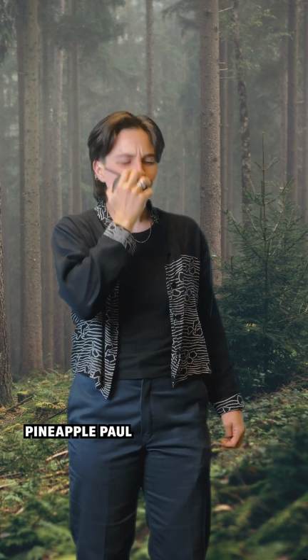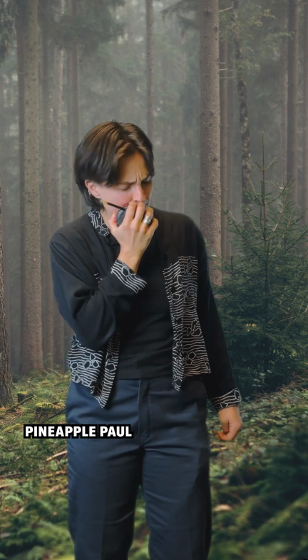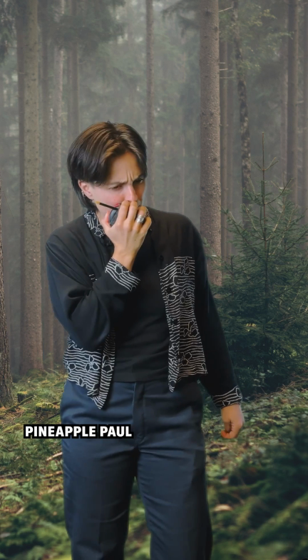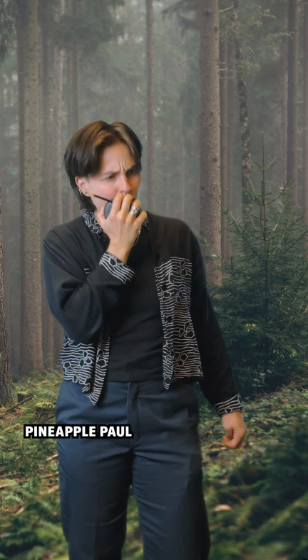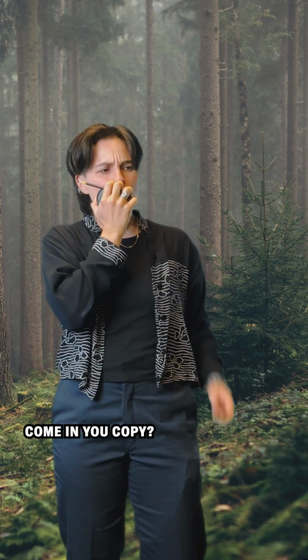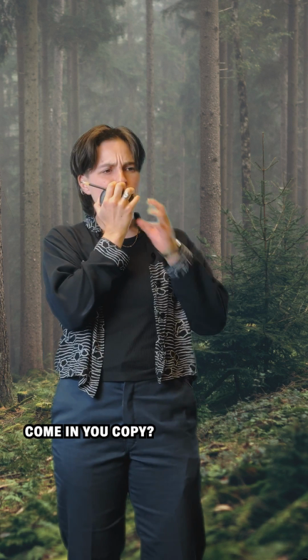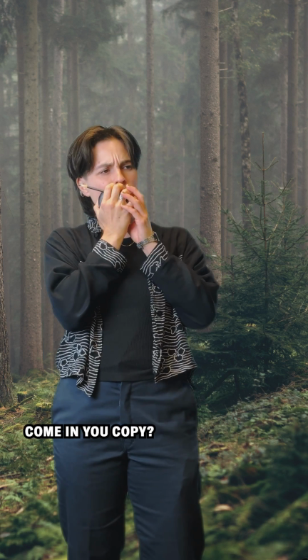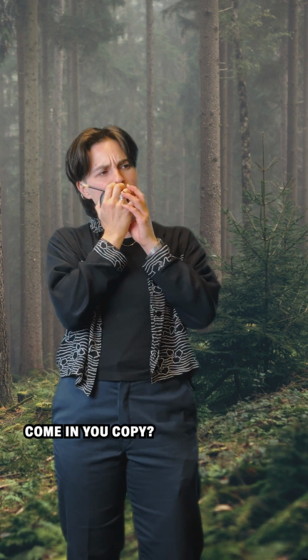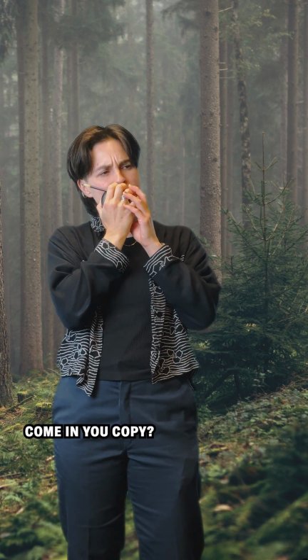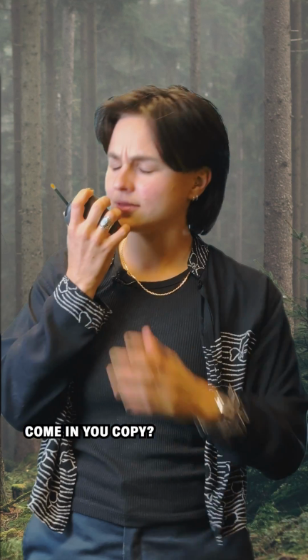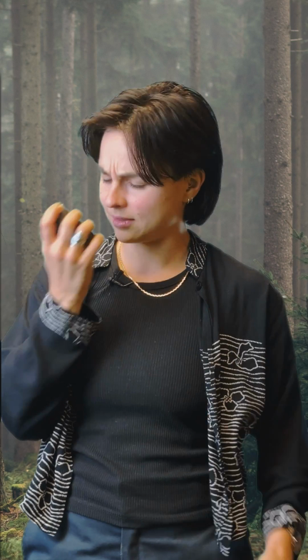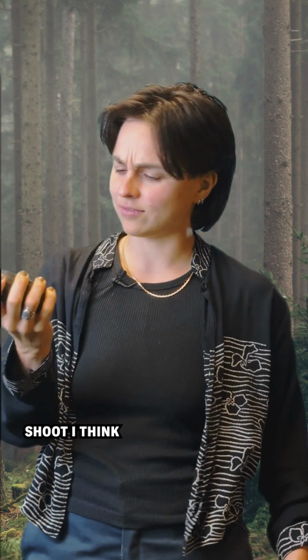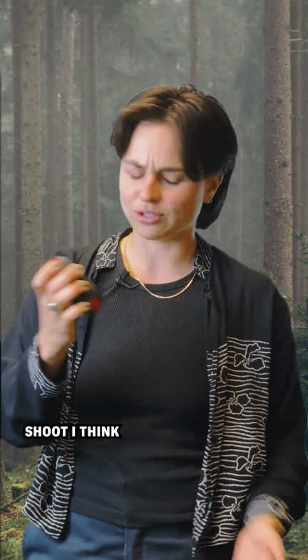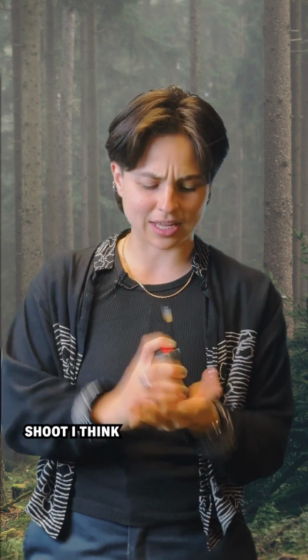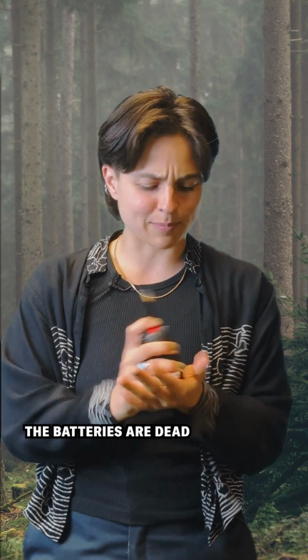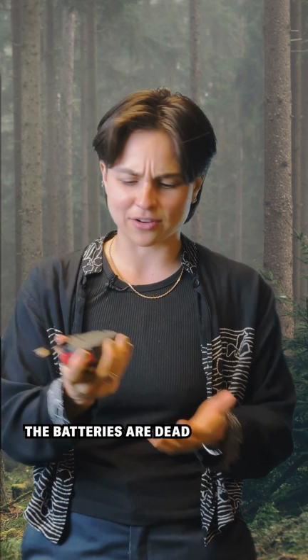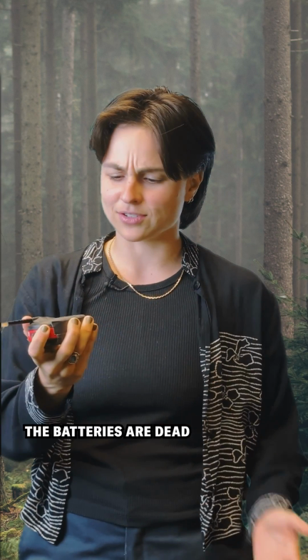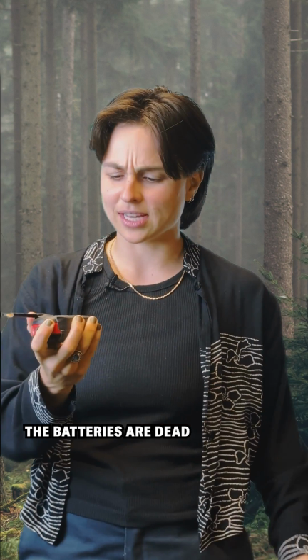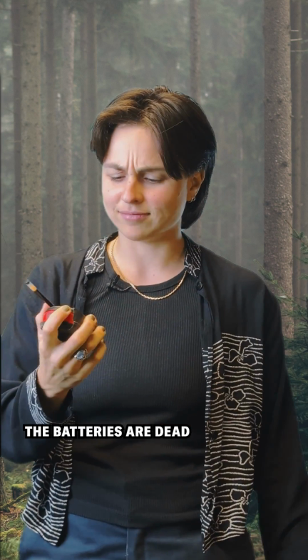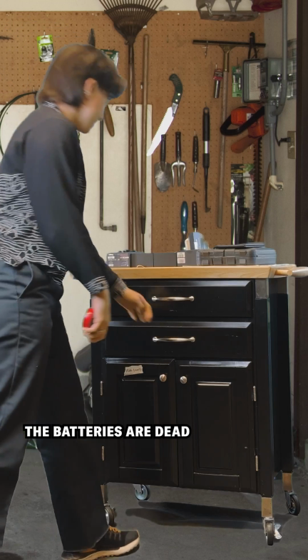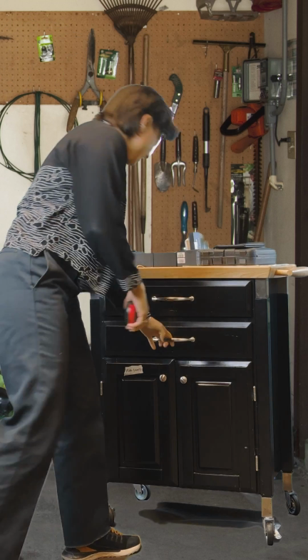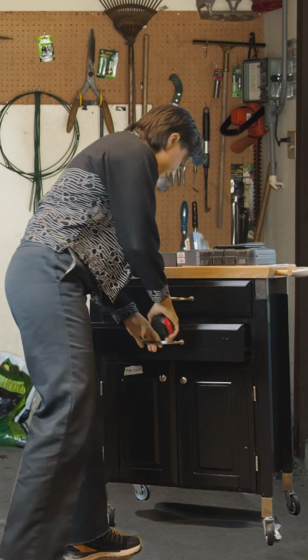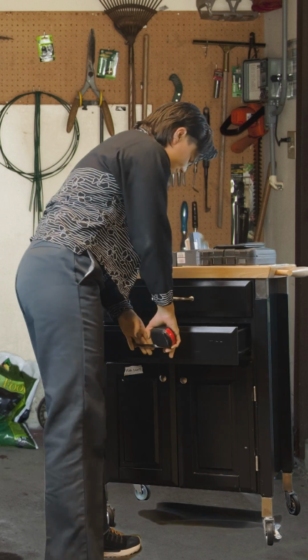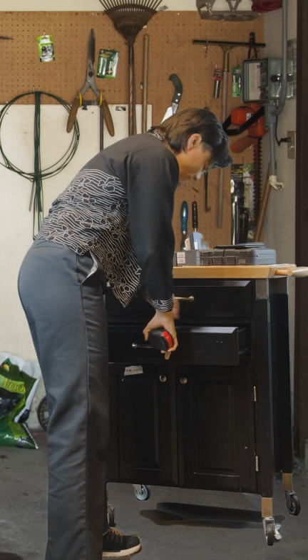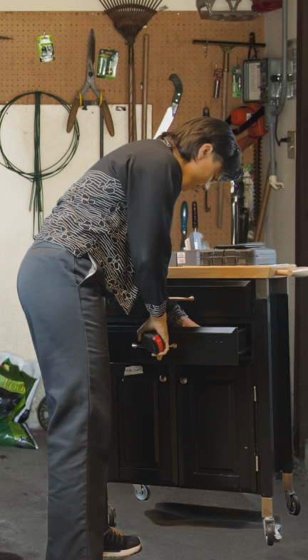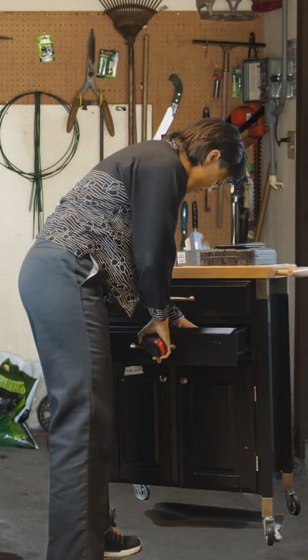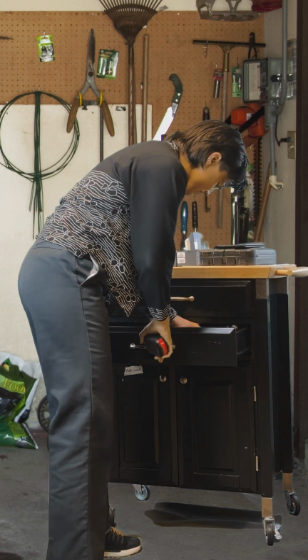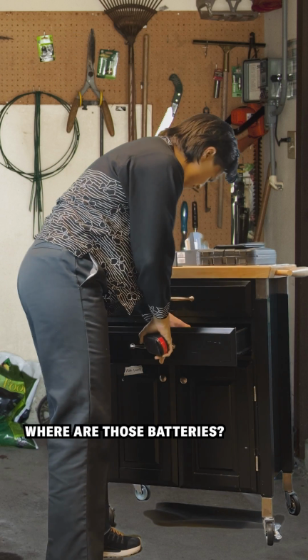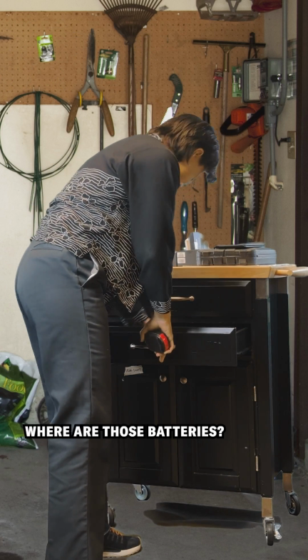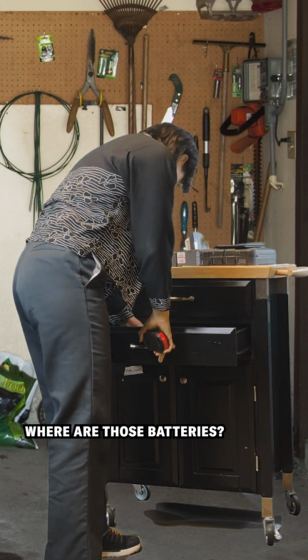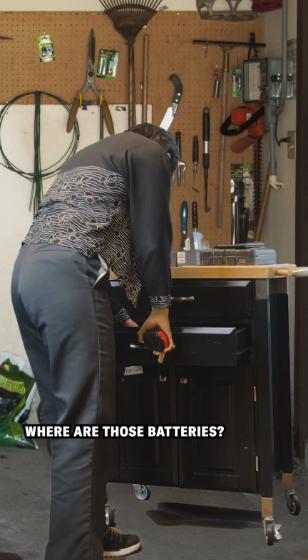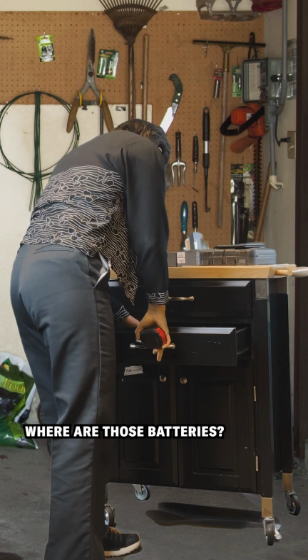Pineapple Paul, come in, you copy? Shoot, I think the batteries are dead. Where are those batteries?